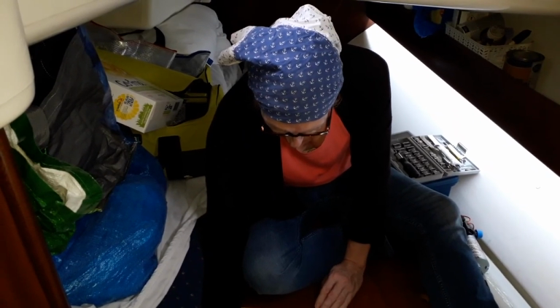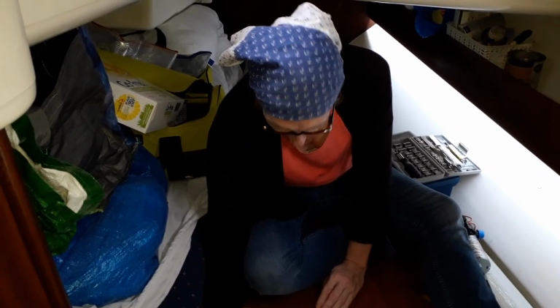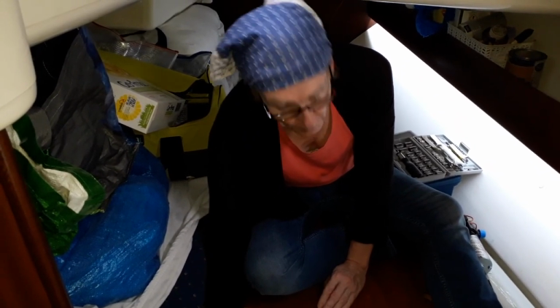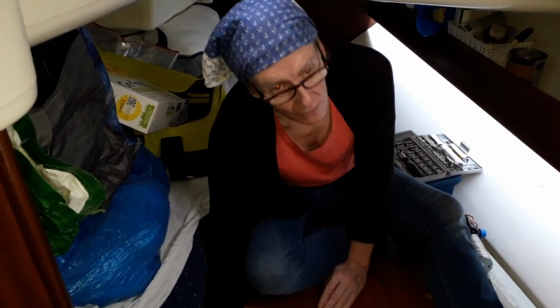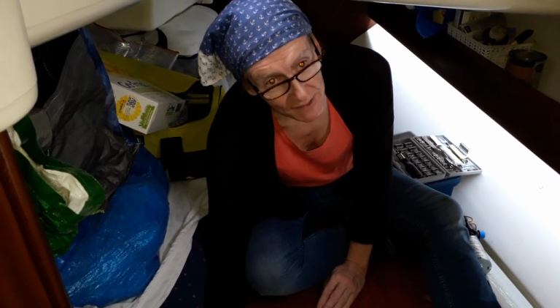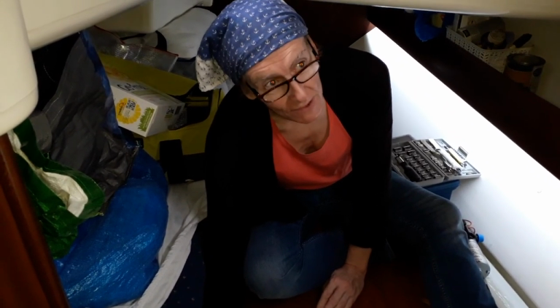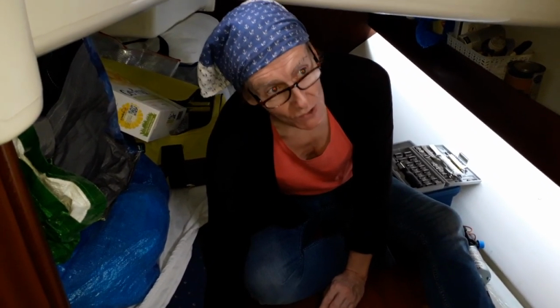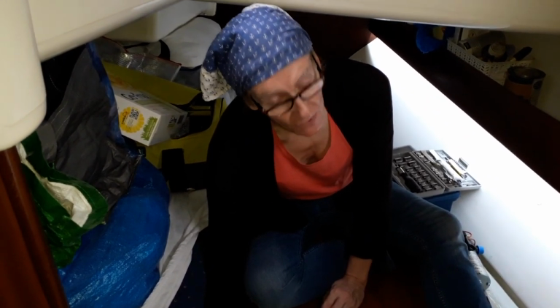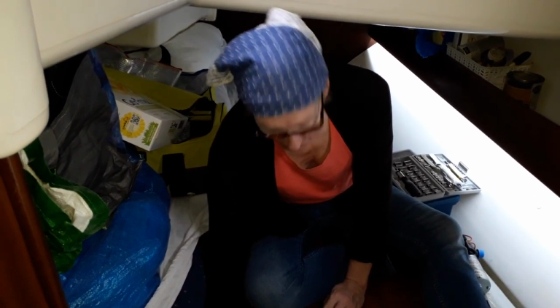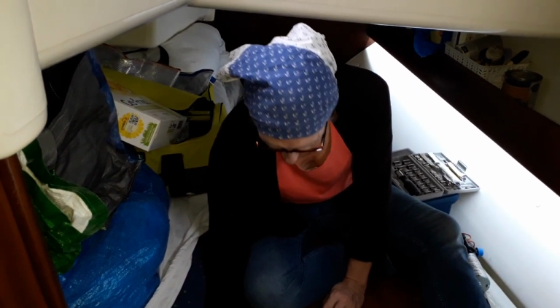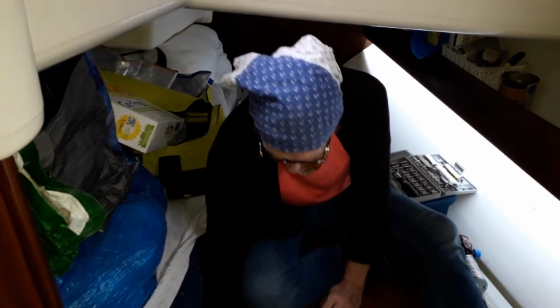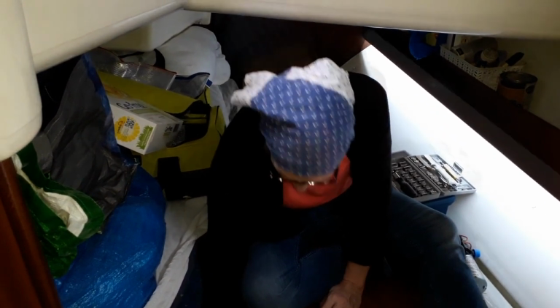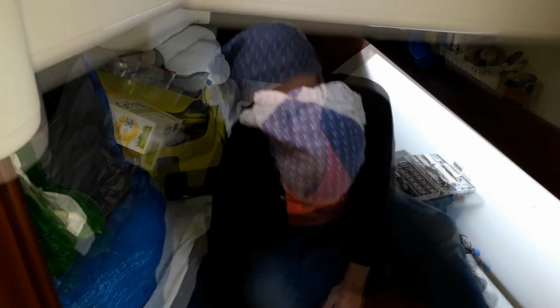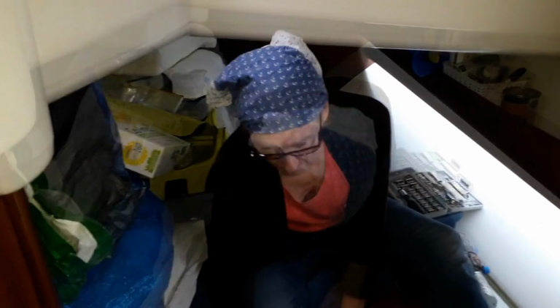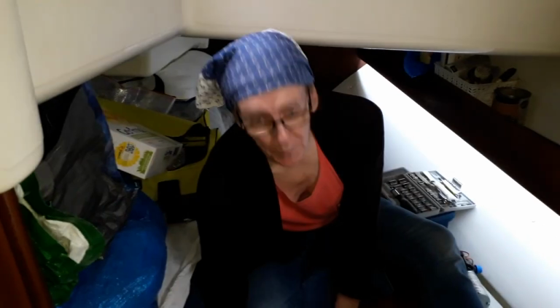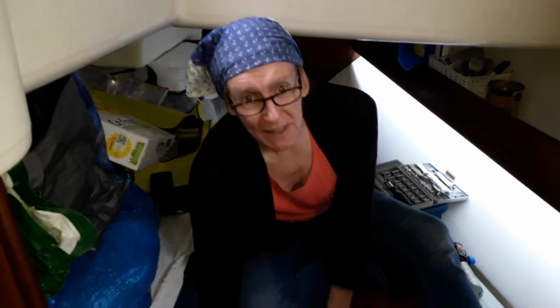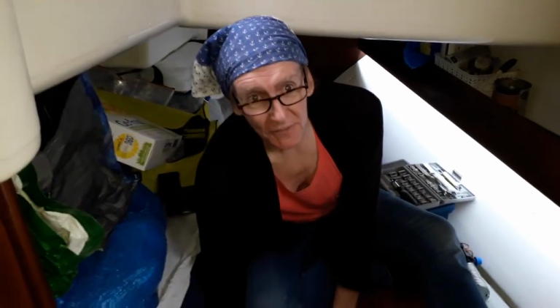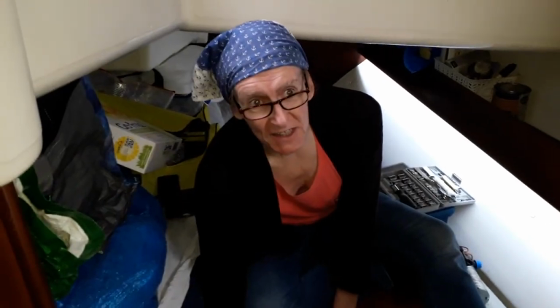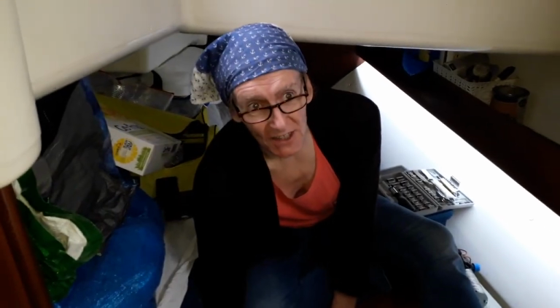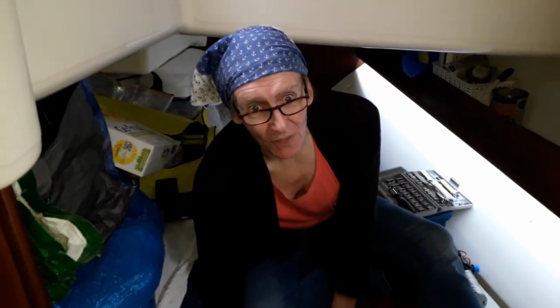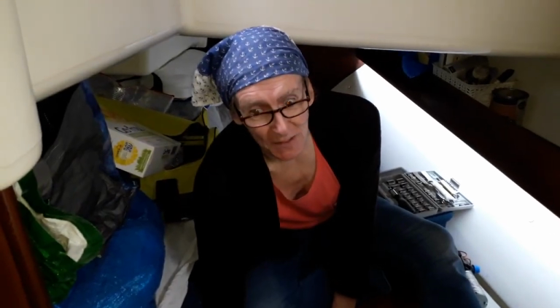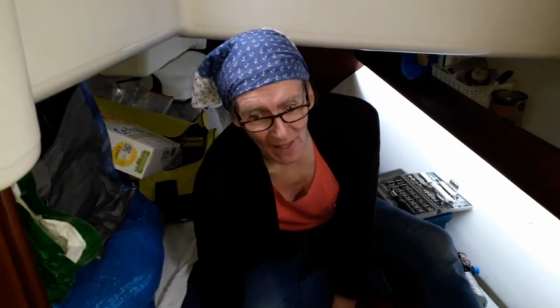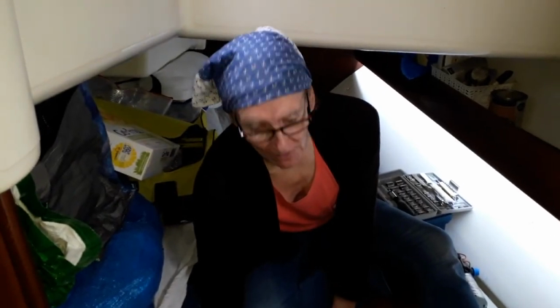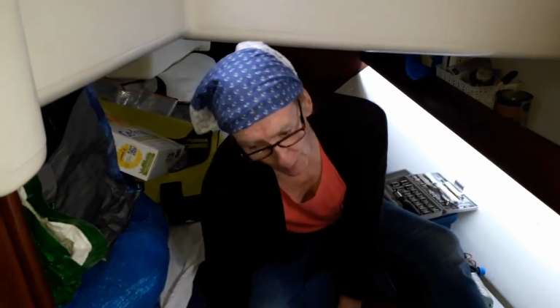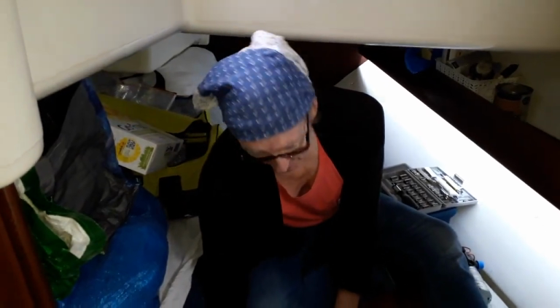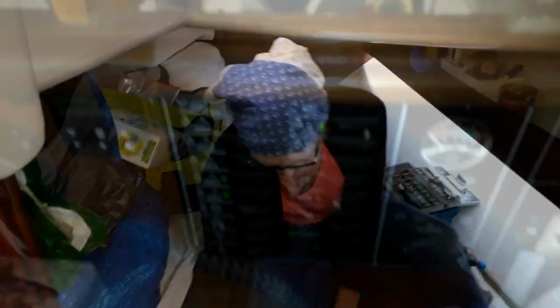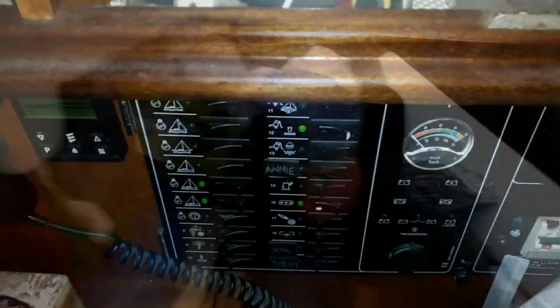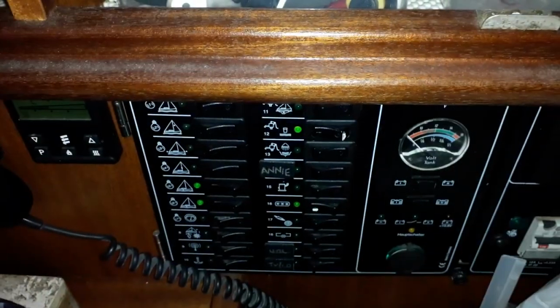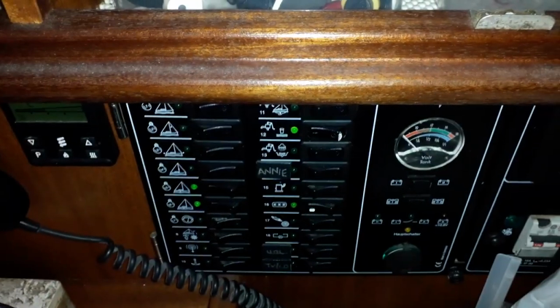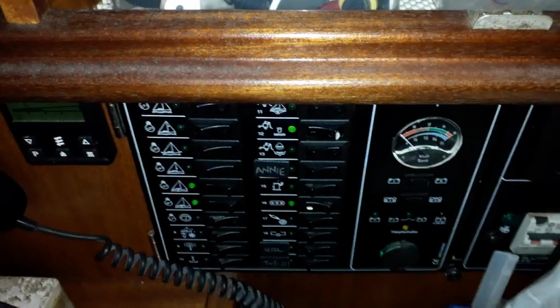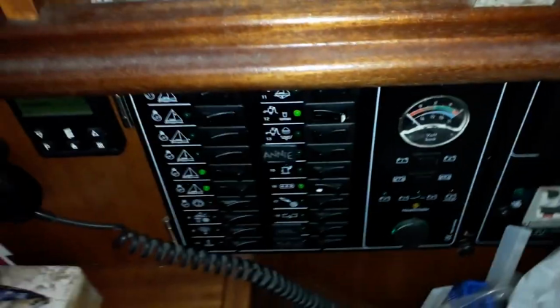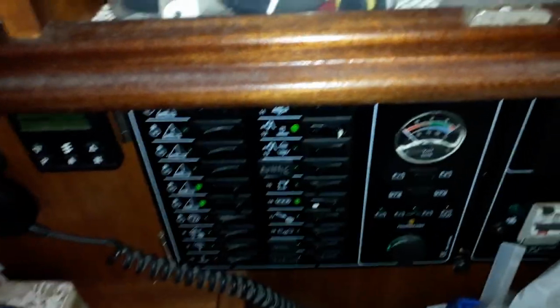It won't be long until it goes off. It'd be brilliant if you could turn it off at the panel. Can you turn the thing off?